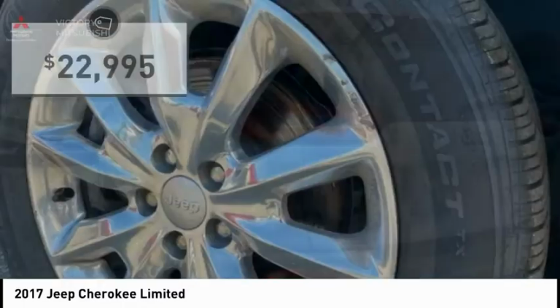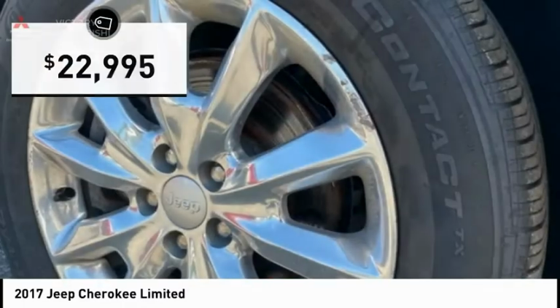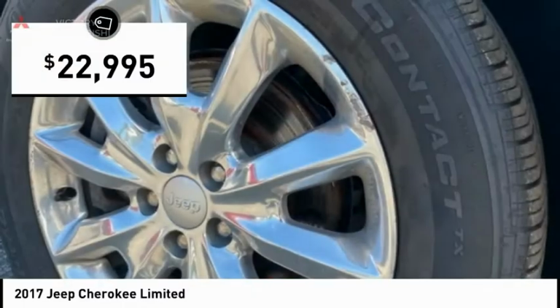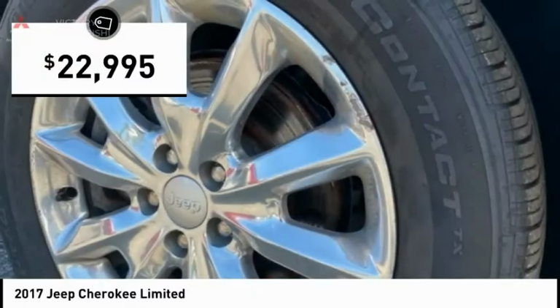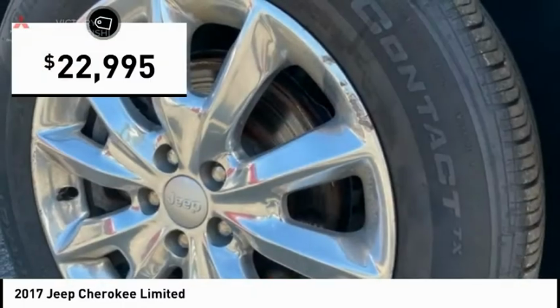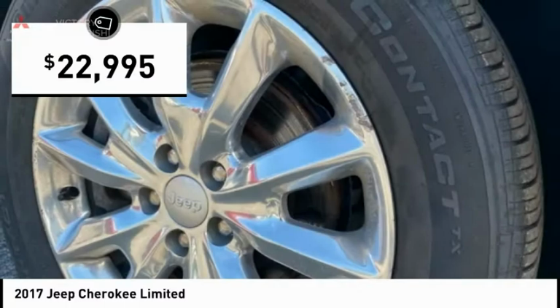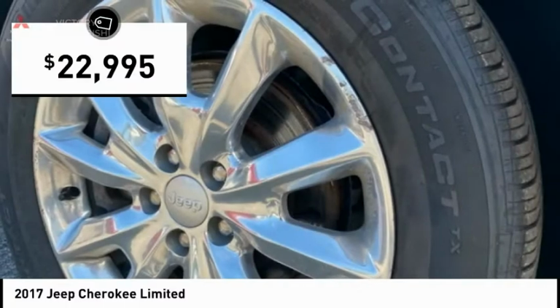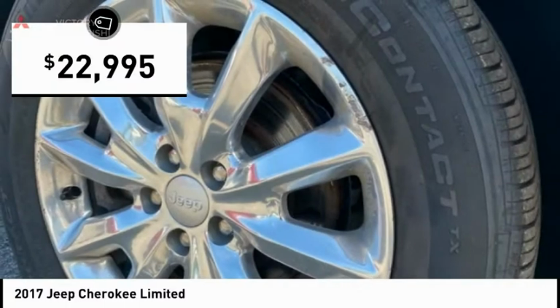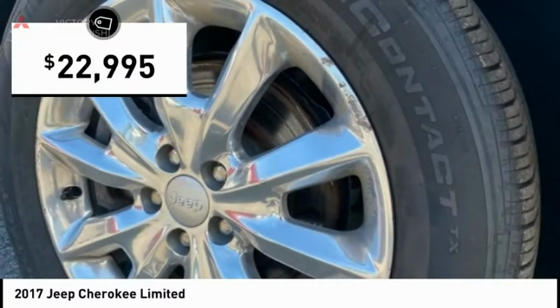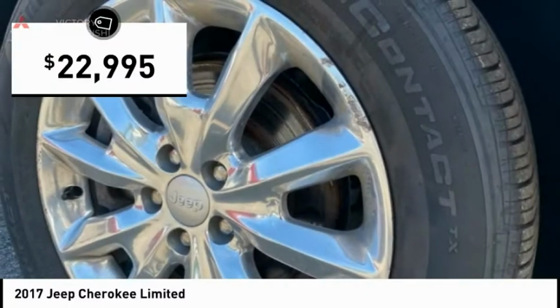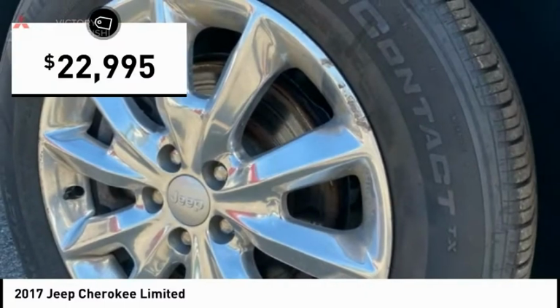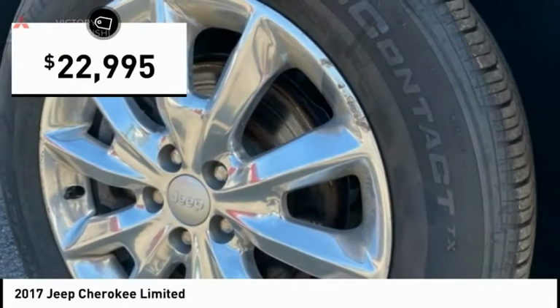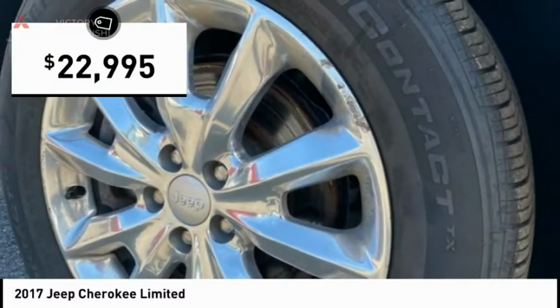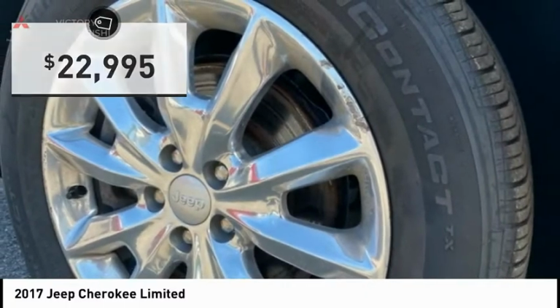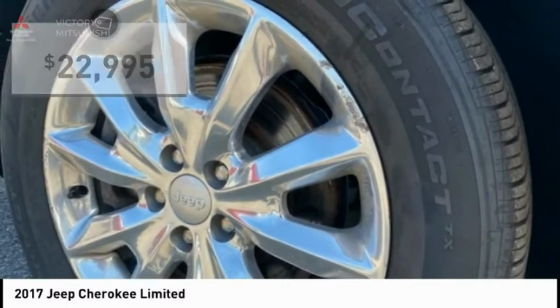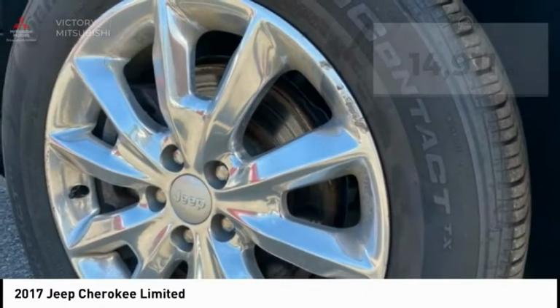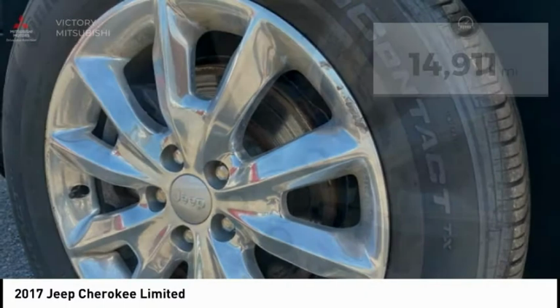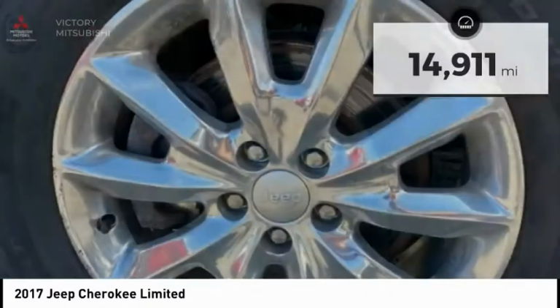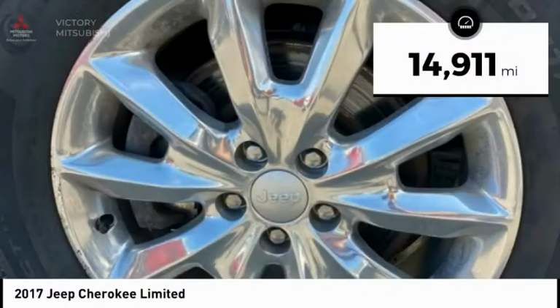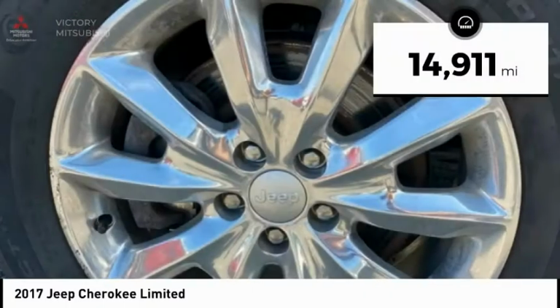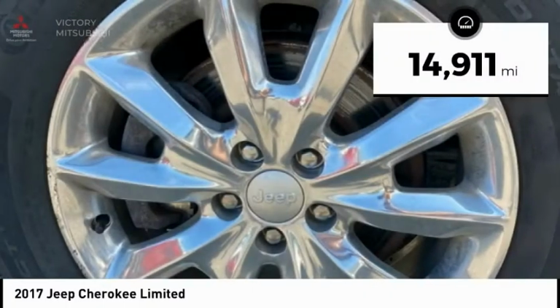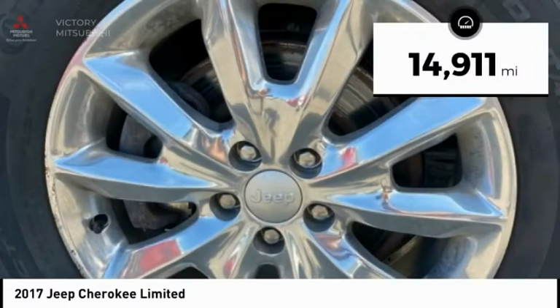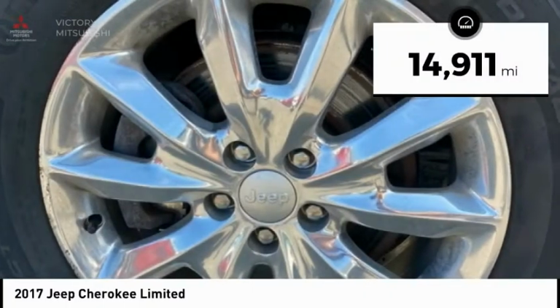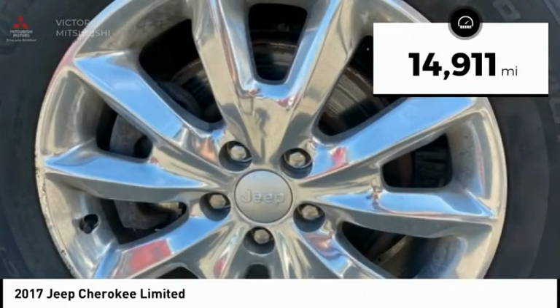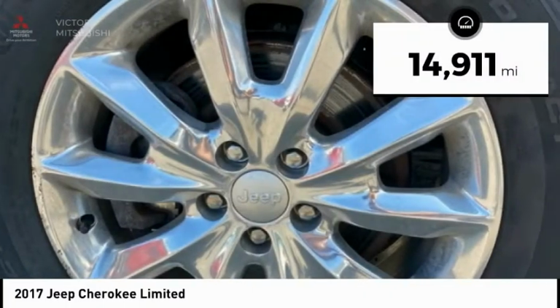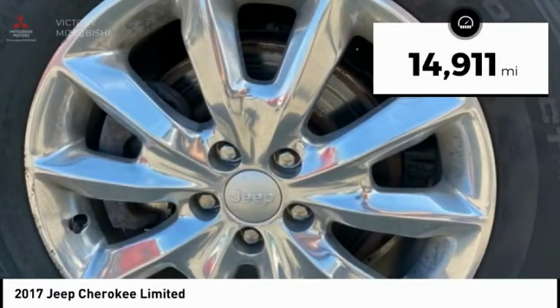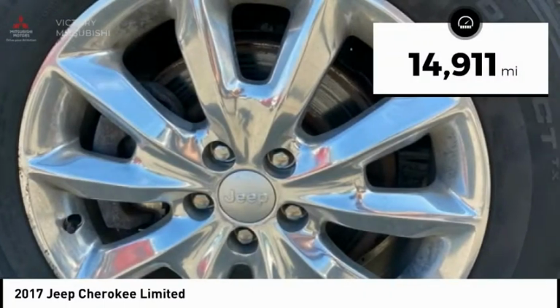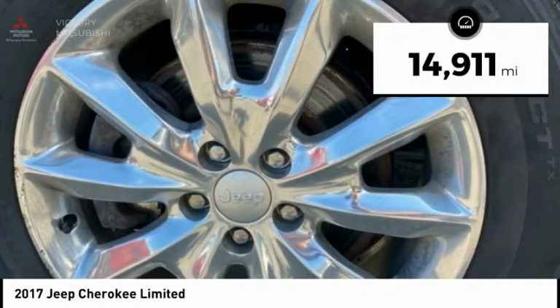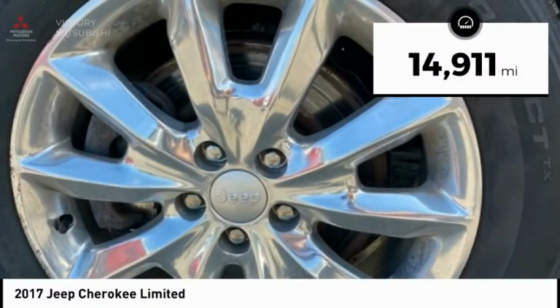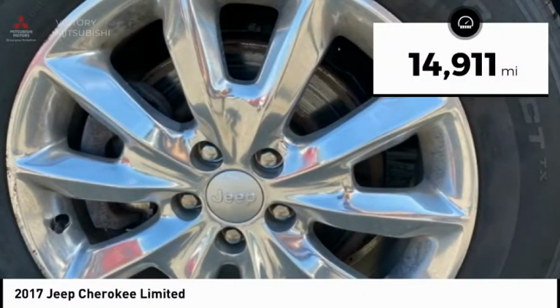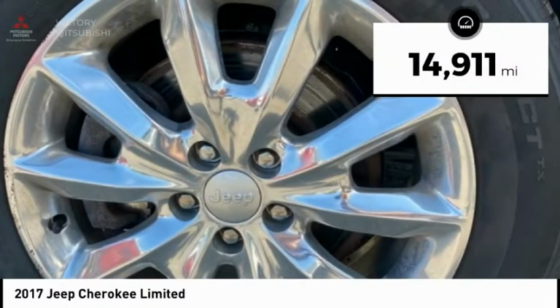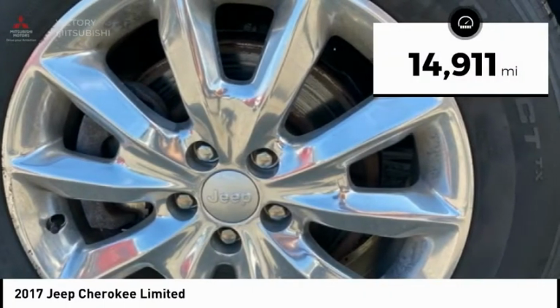And is priced below $25,000. This vehicle has less than 15,000 miles.